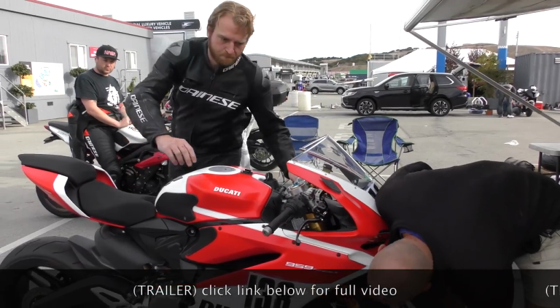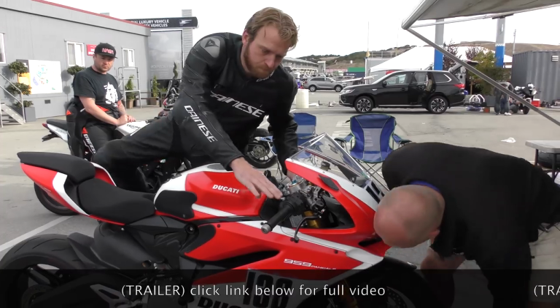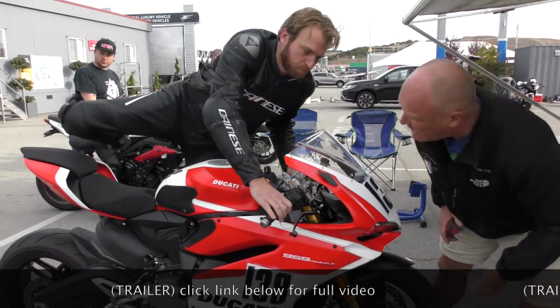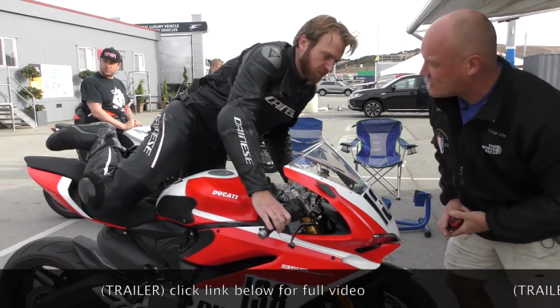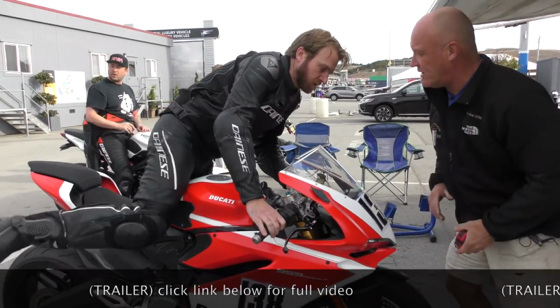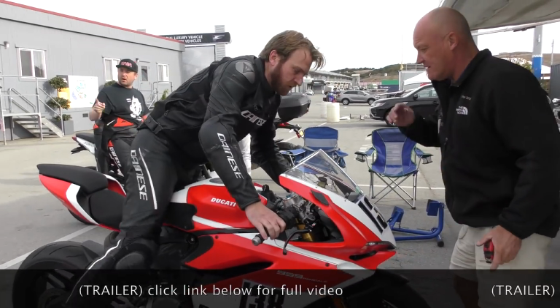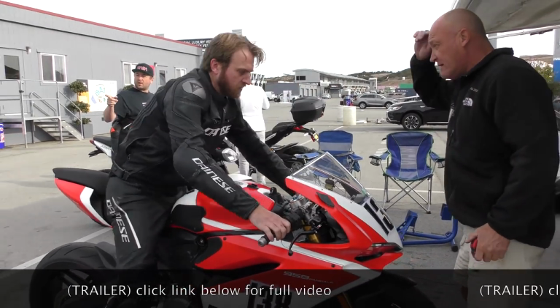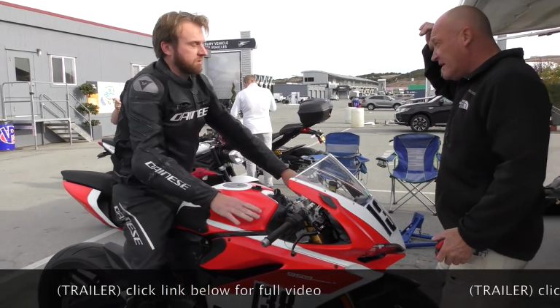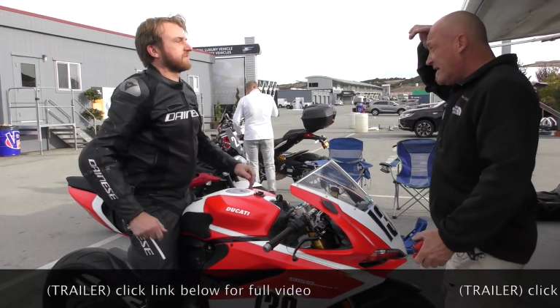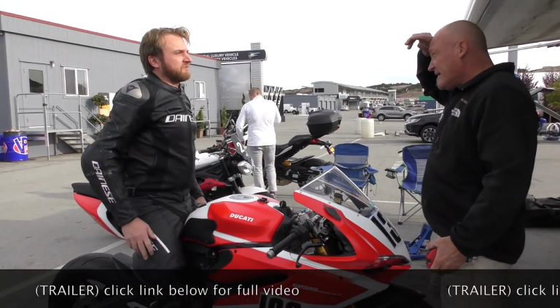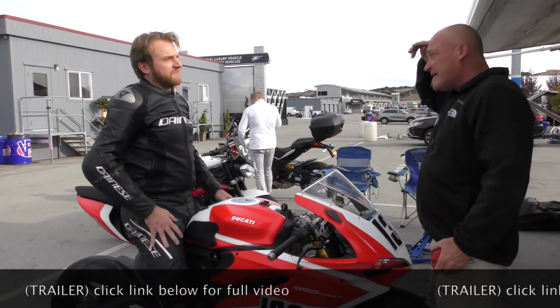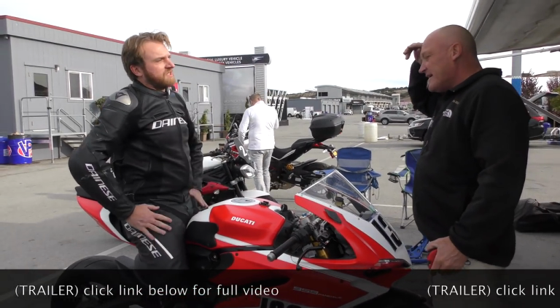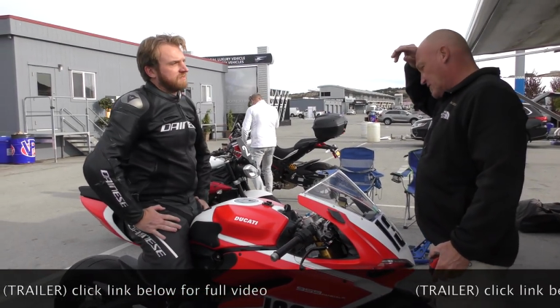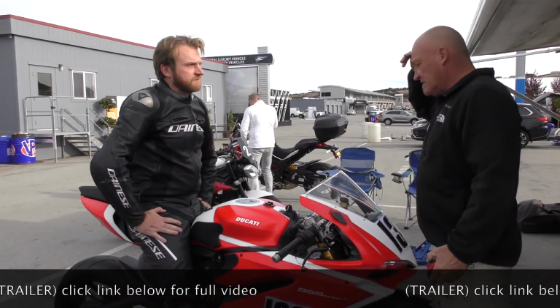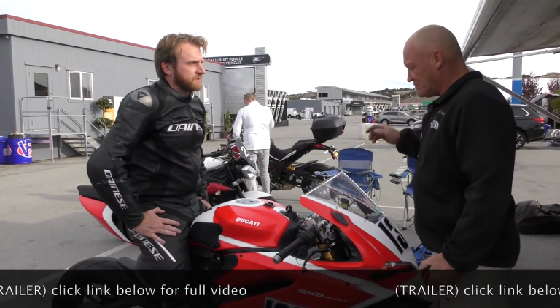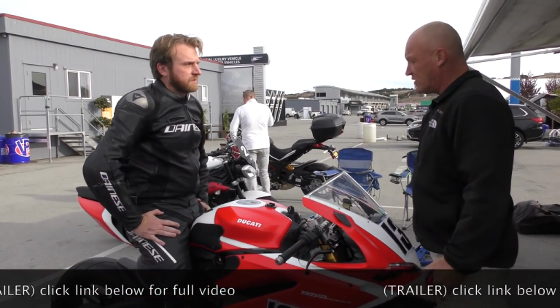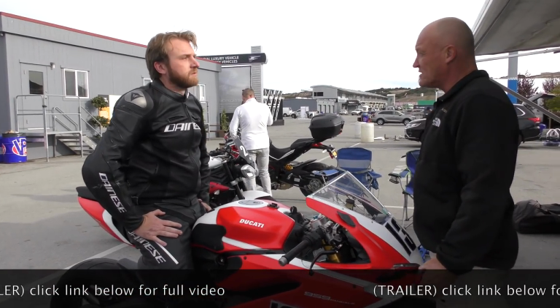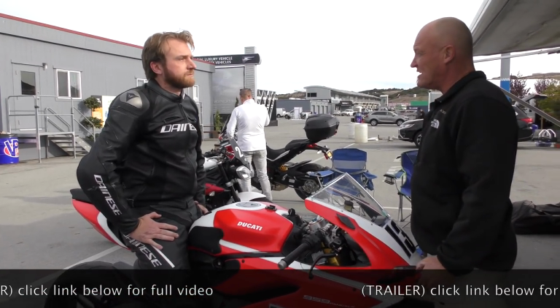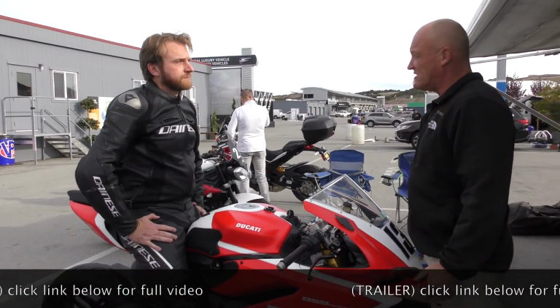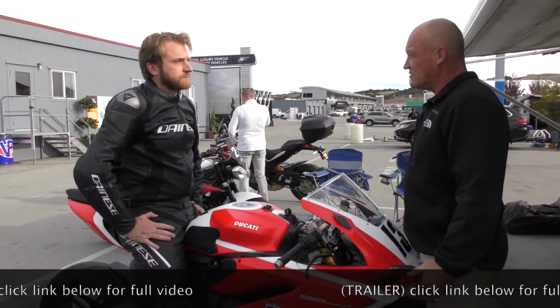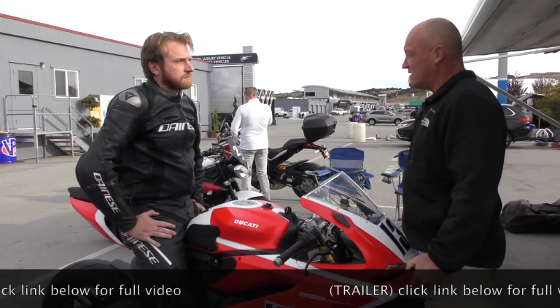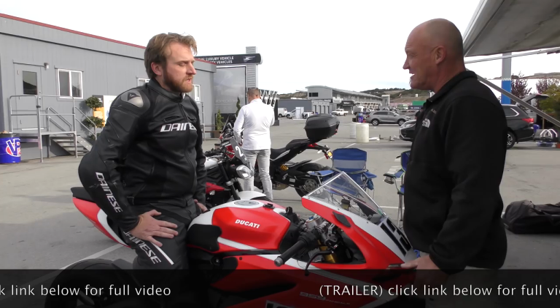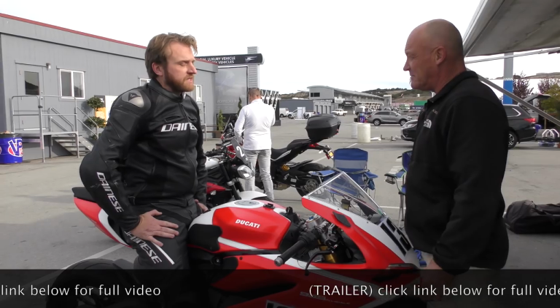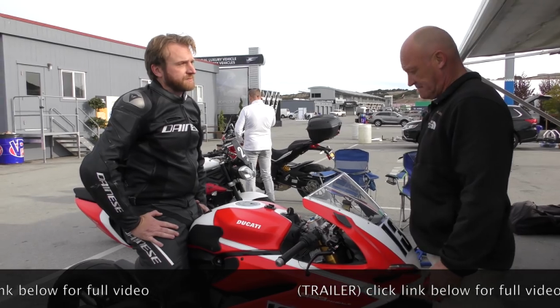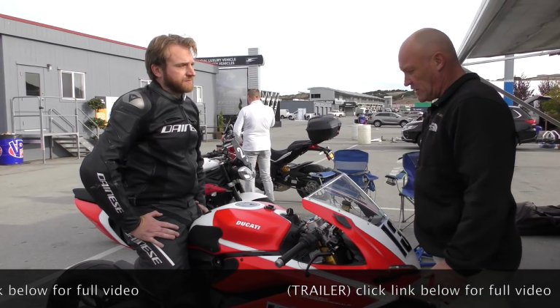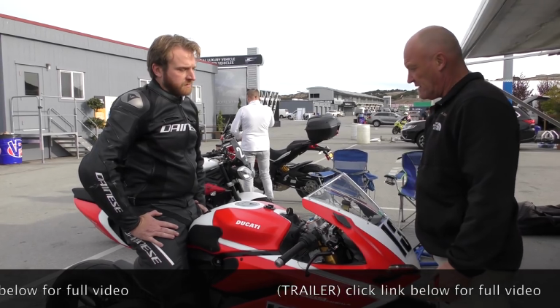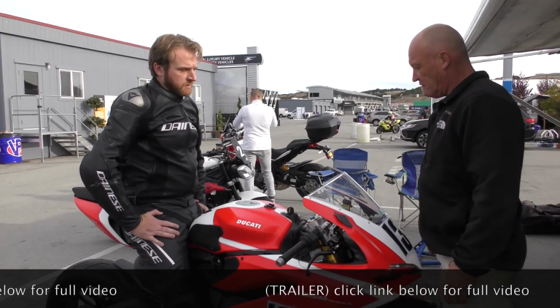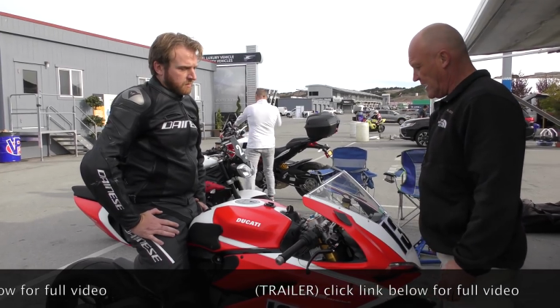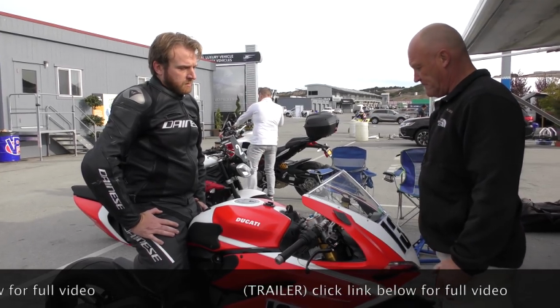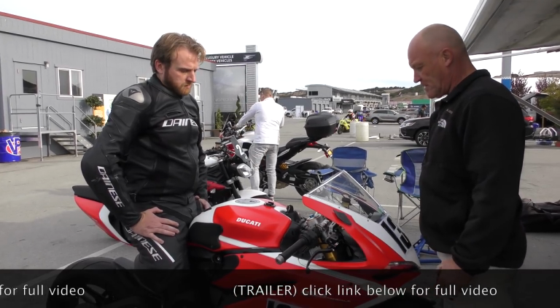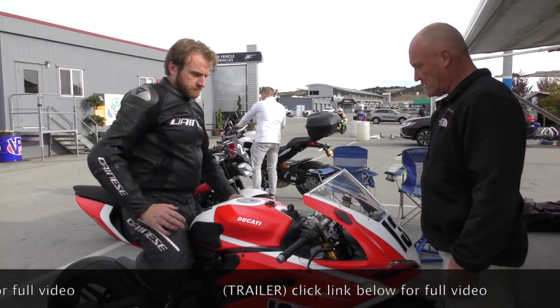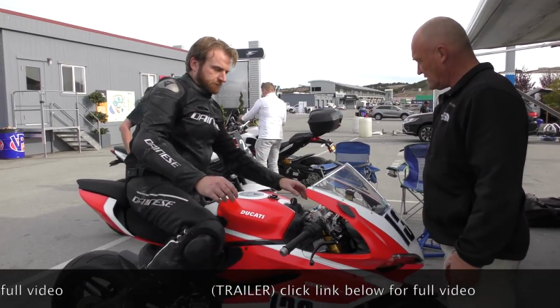How many miles are on it? 750. So it's brand new. Is it a 17 or an 18? 18. Feet up, grab the bars.